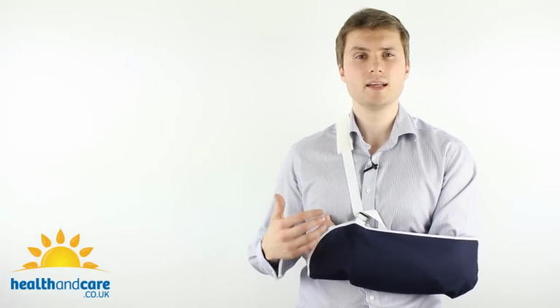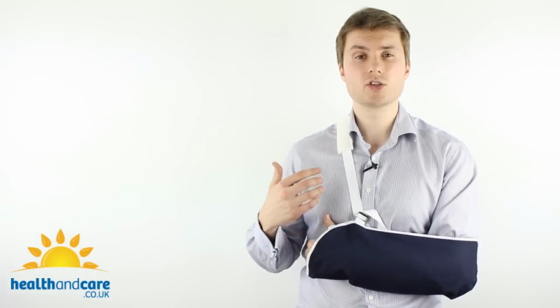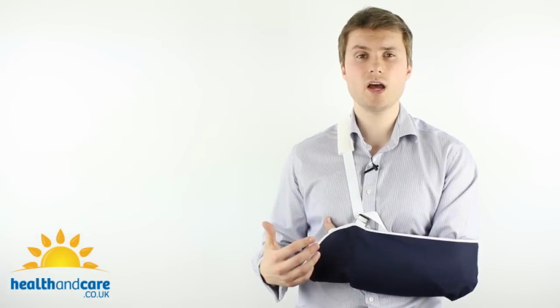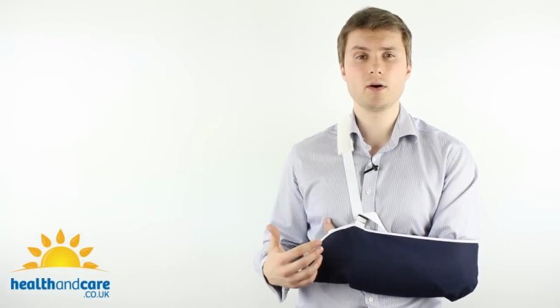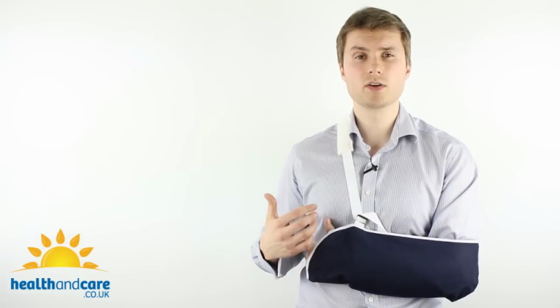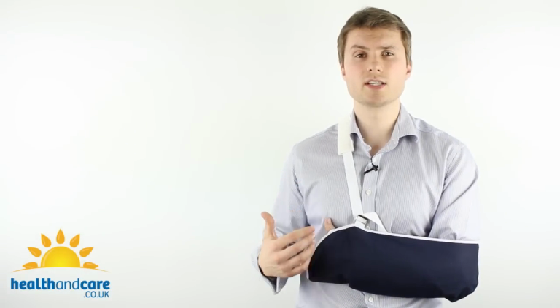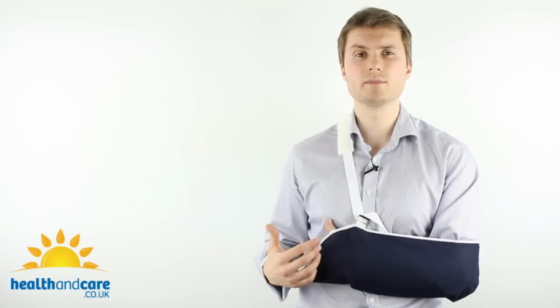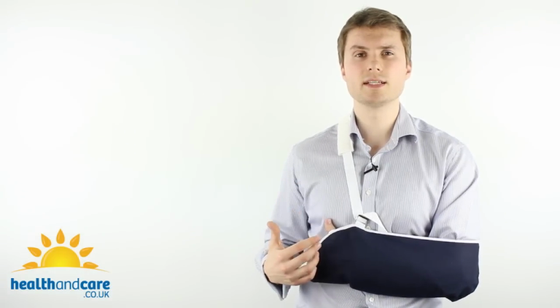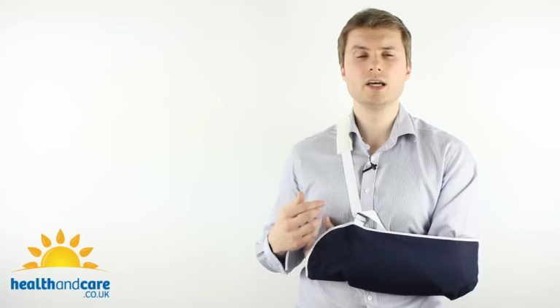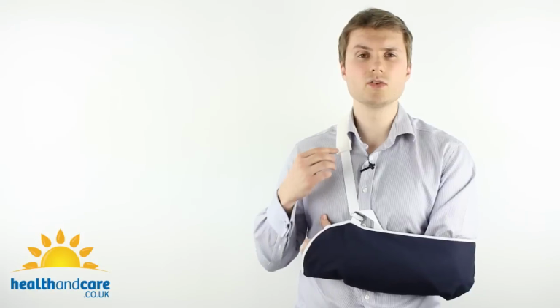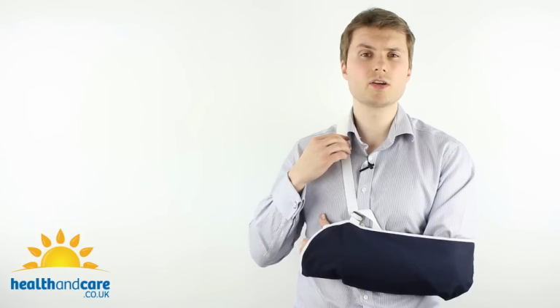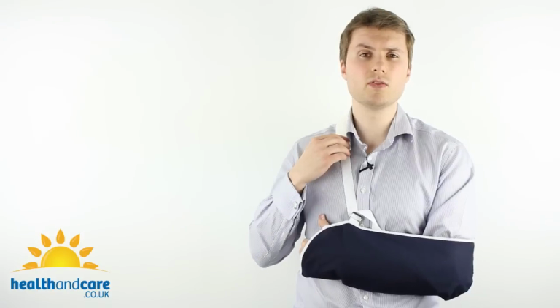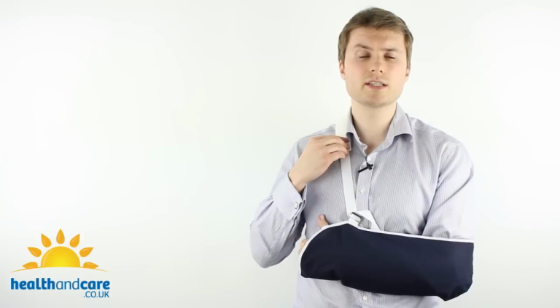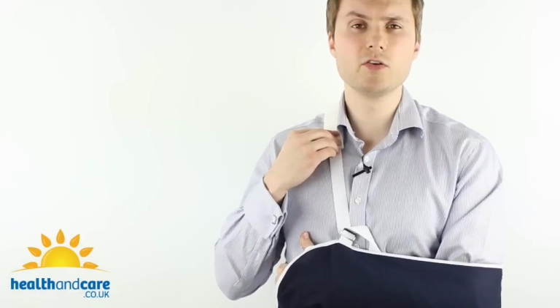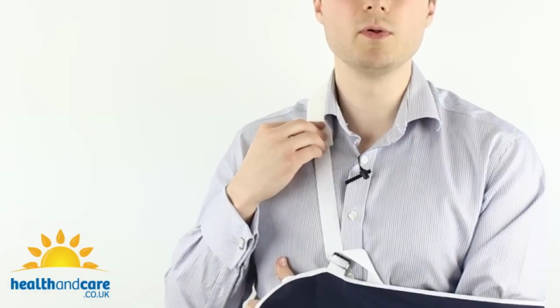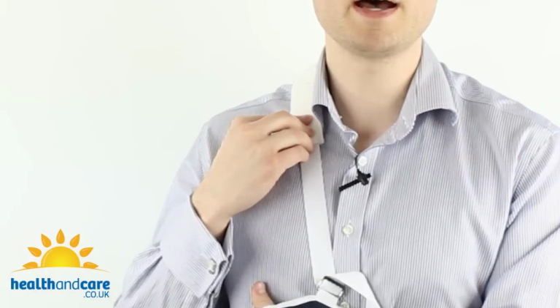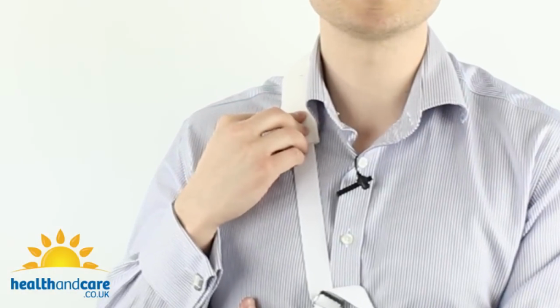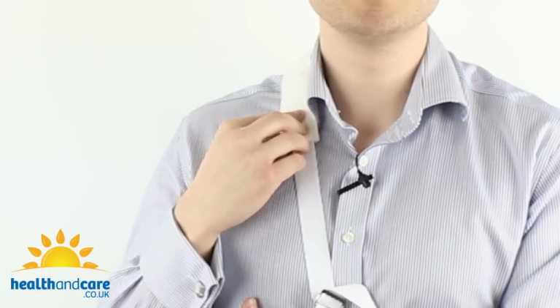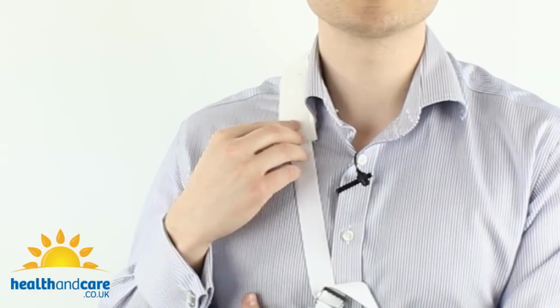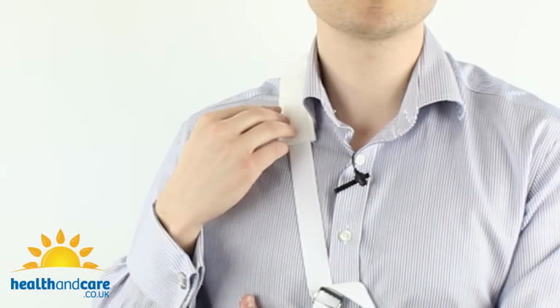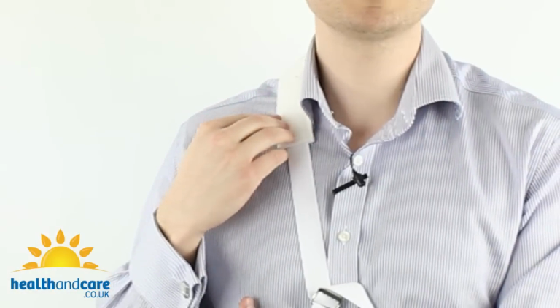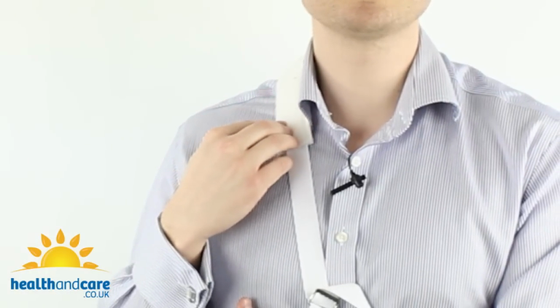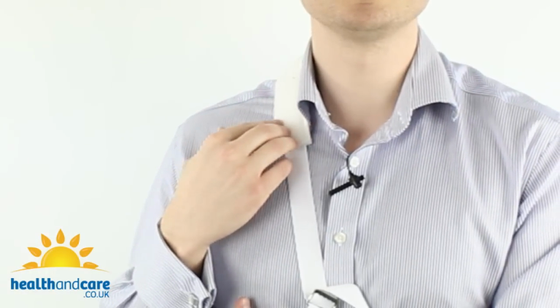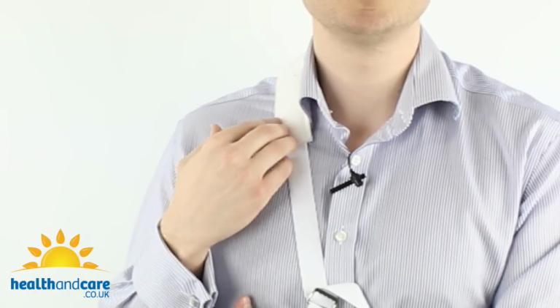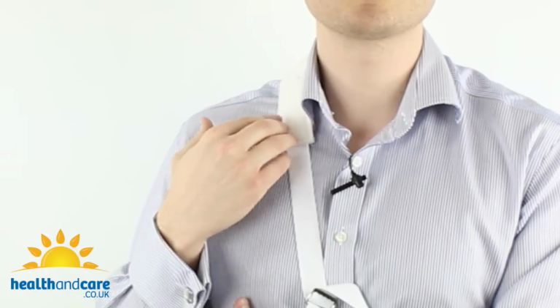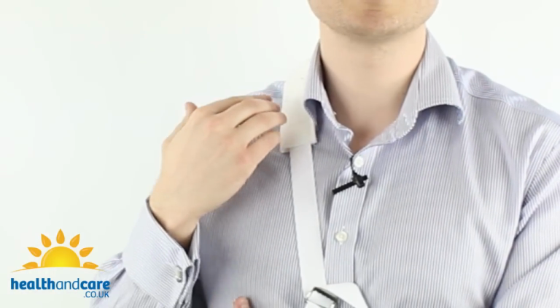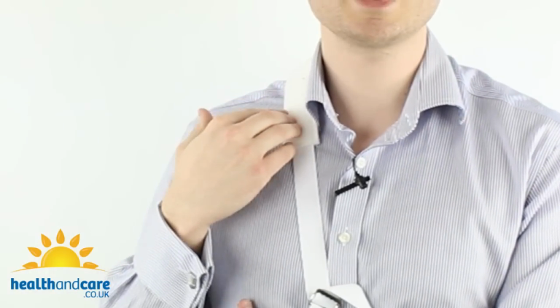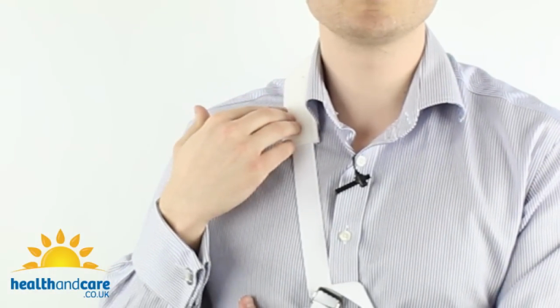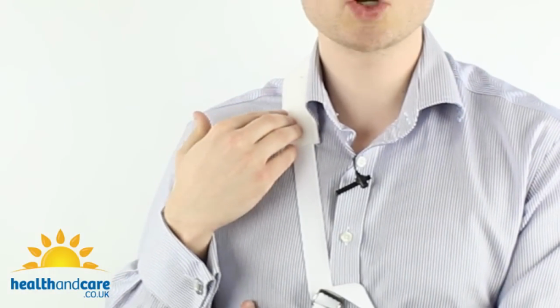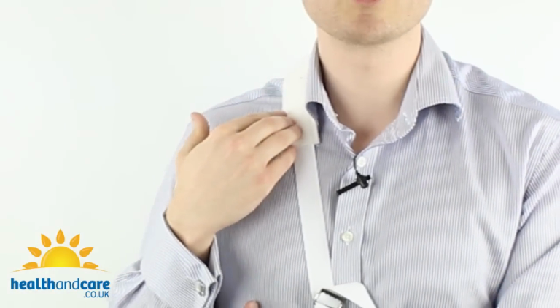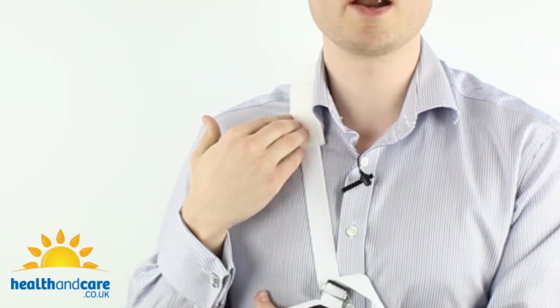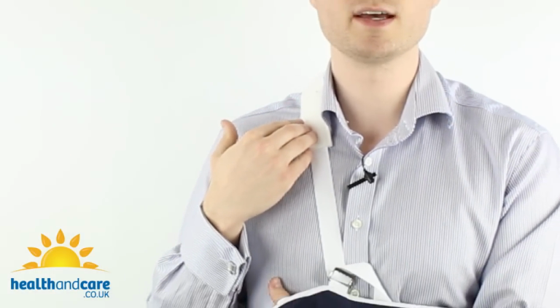The strap on the Cotton Arm Sling also has a moveable pad, so it's incredibly comfortable across the neck and the shoulder area.